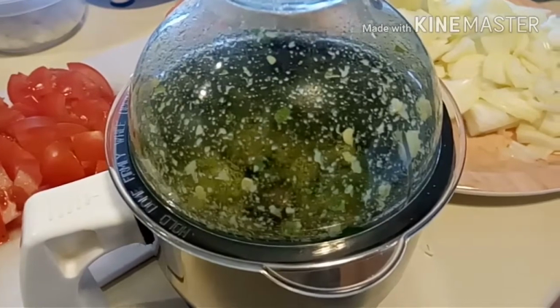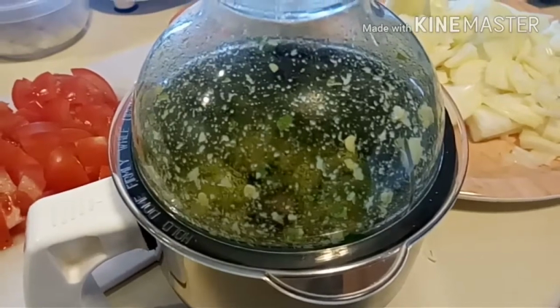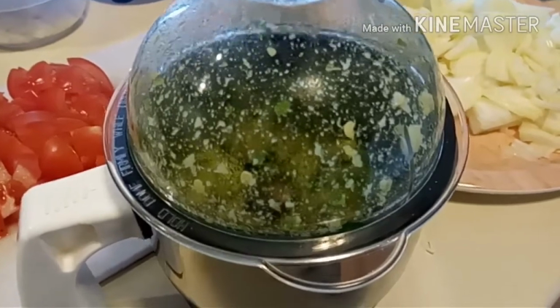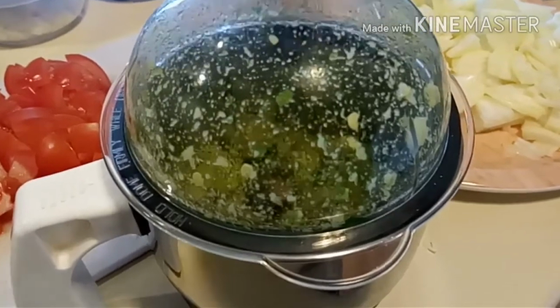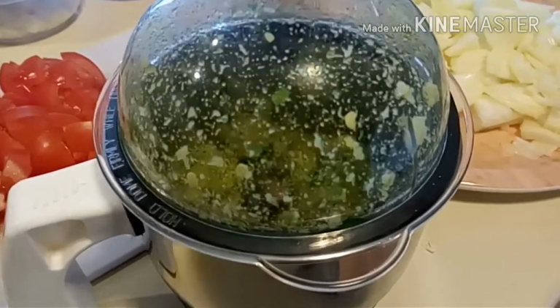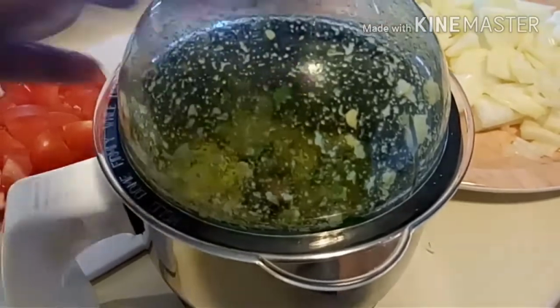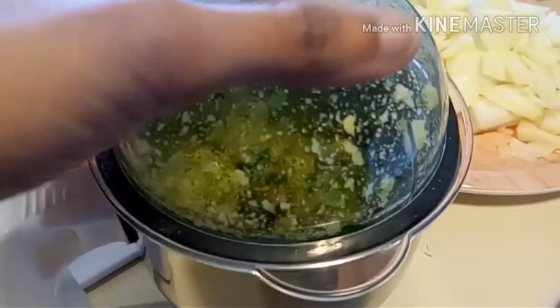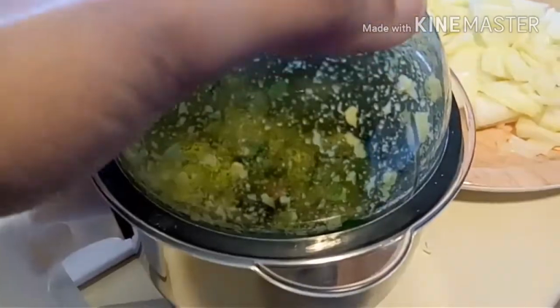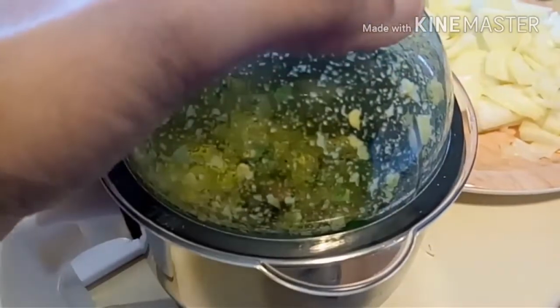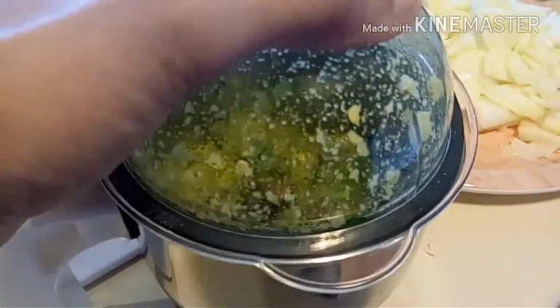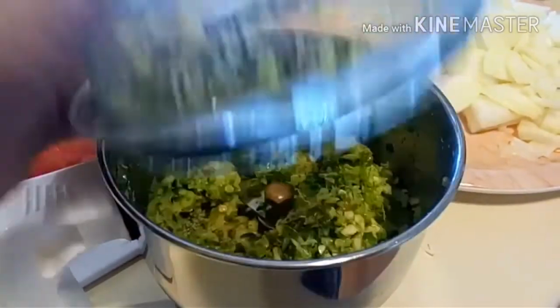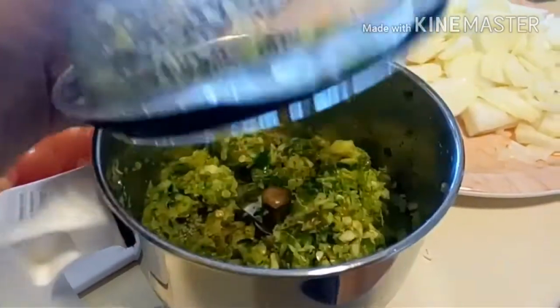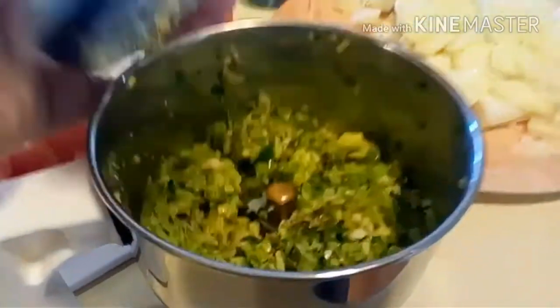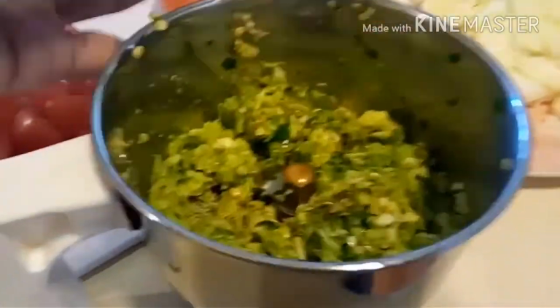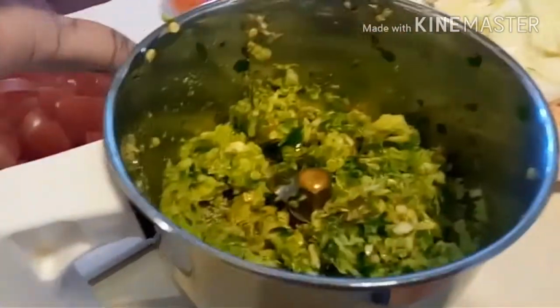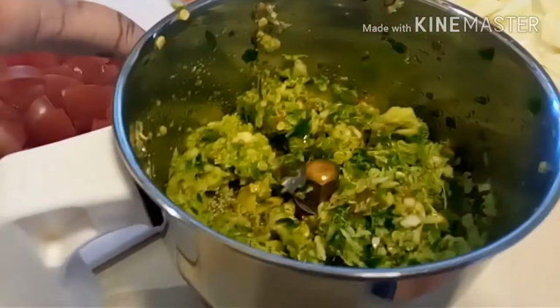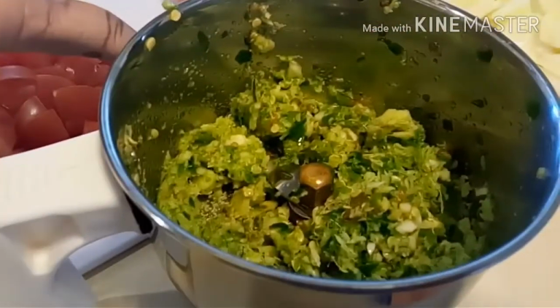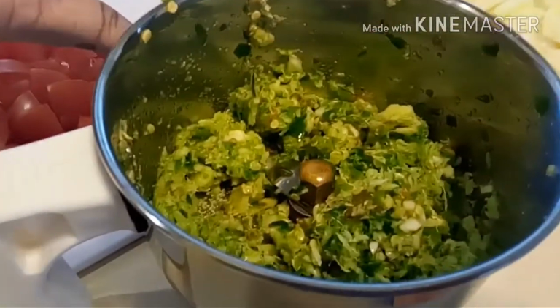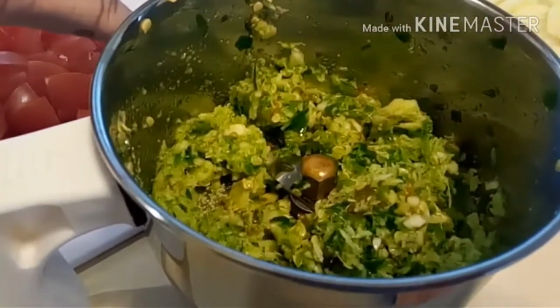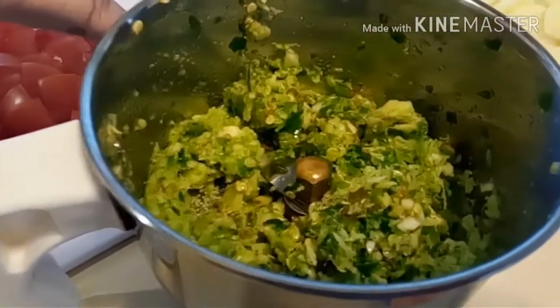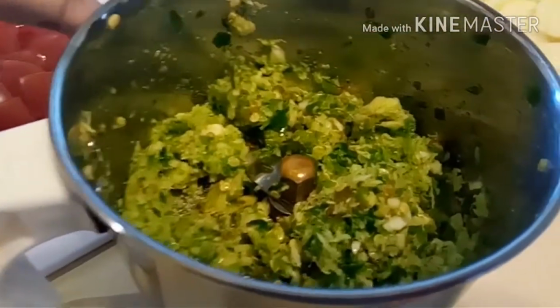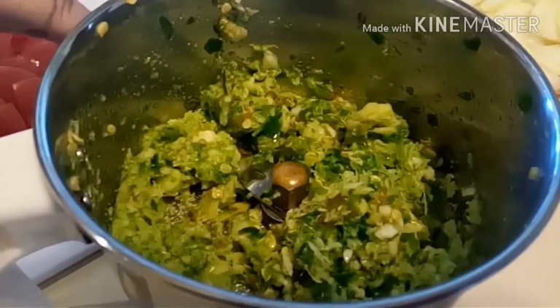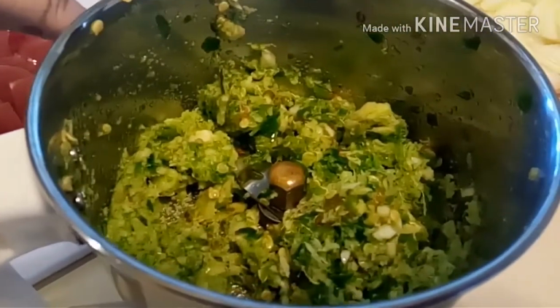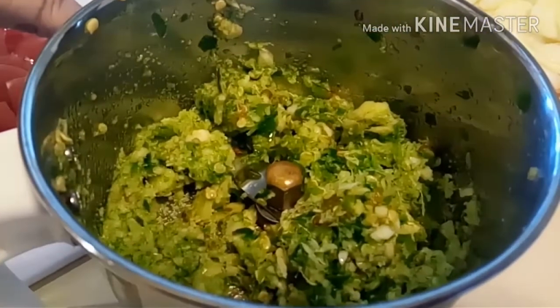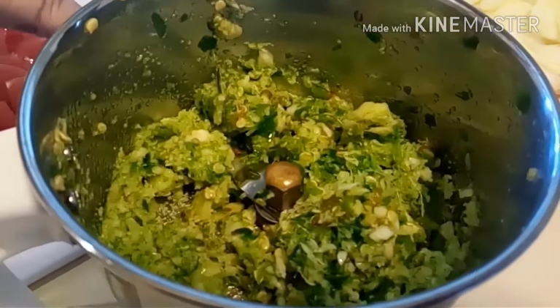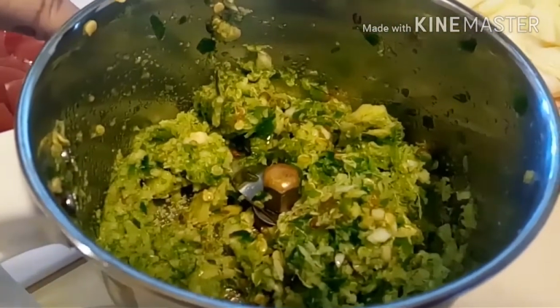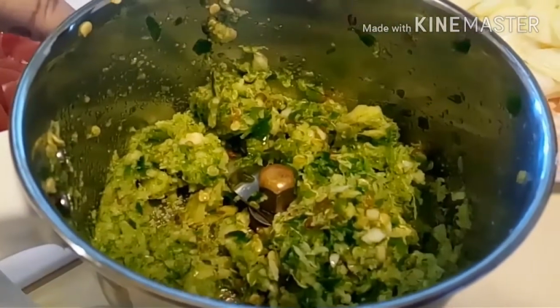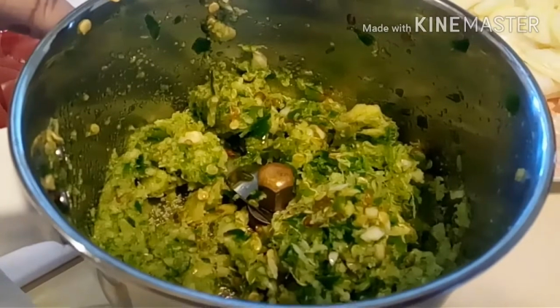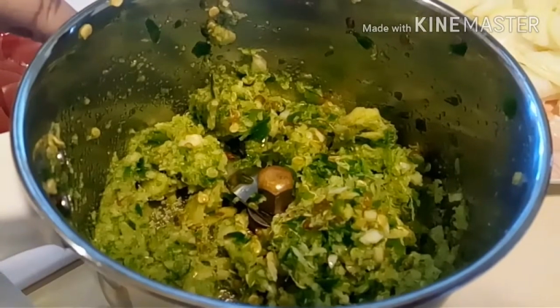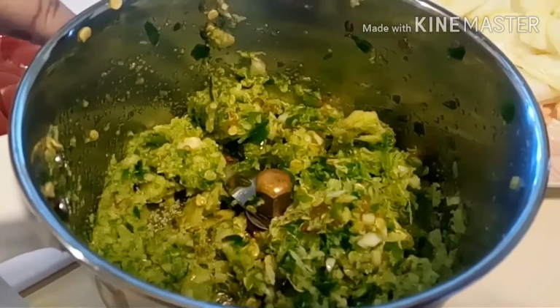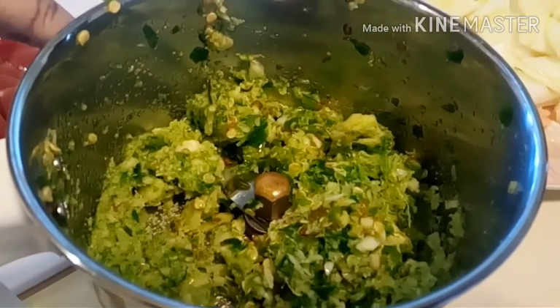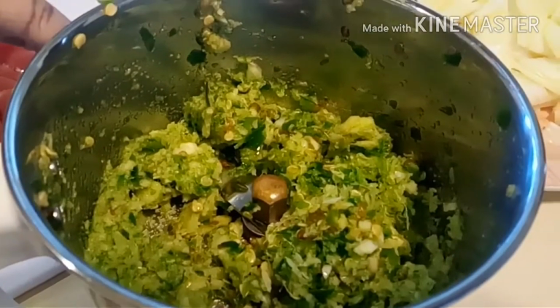It's all done. This is how it must look — a crushed form and not a paste form.